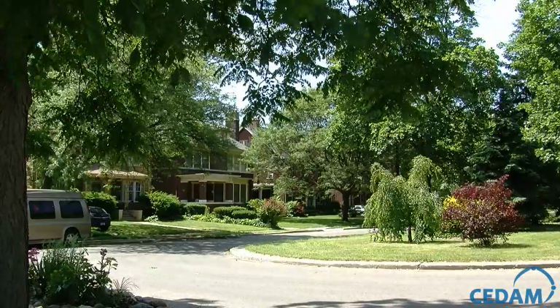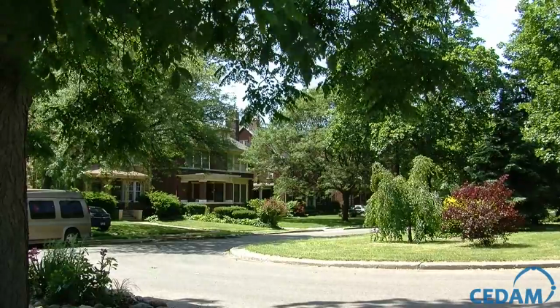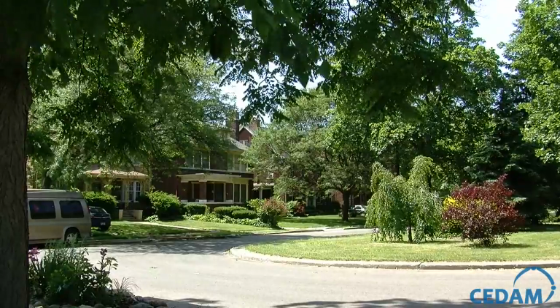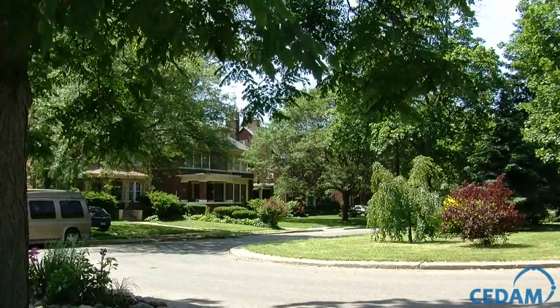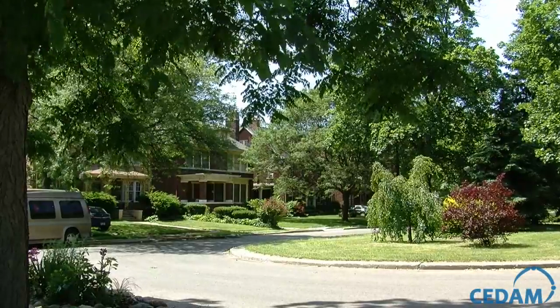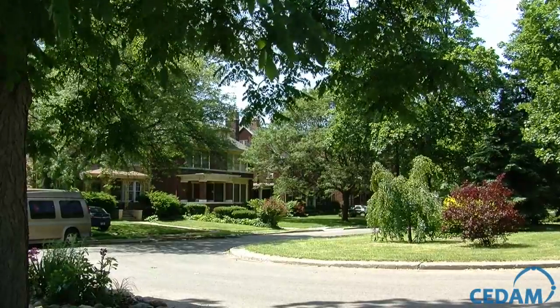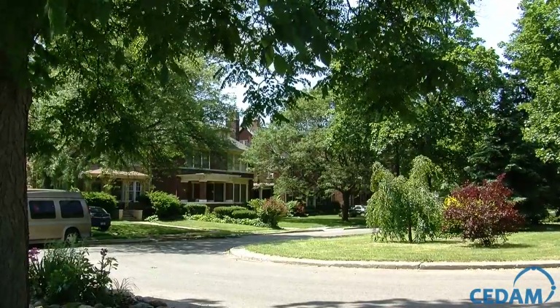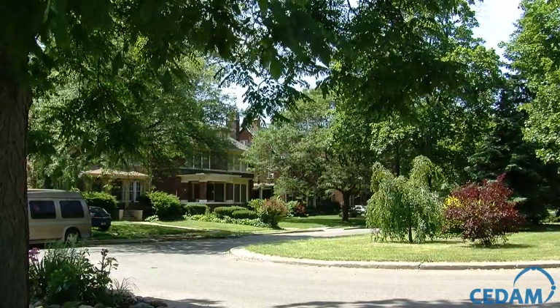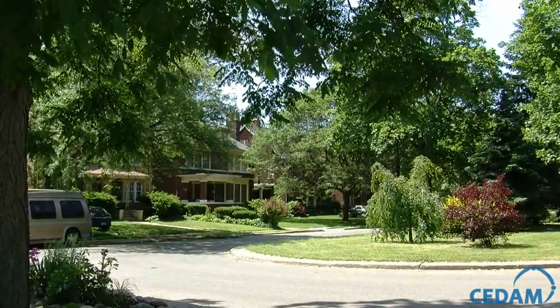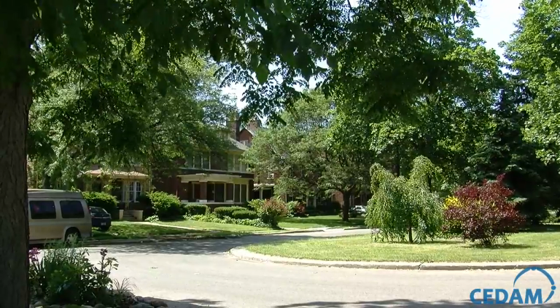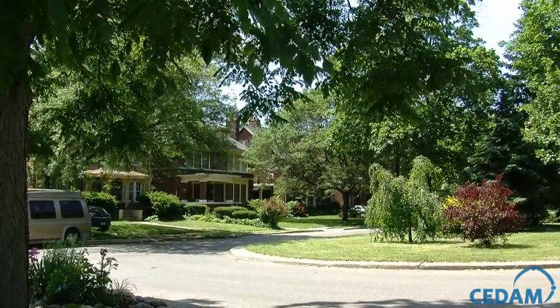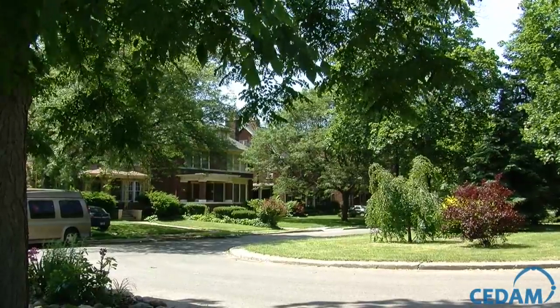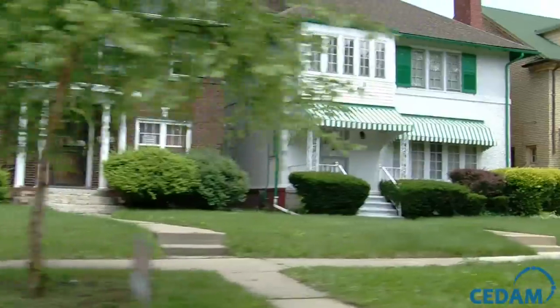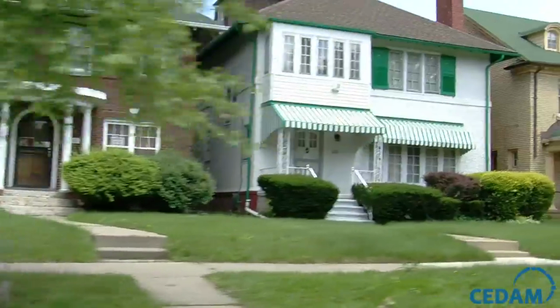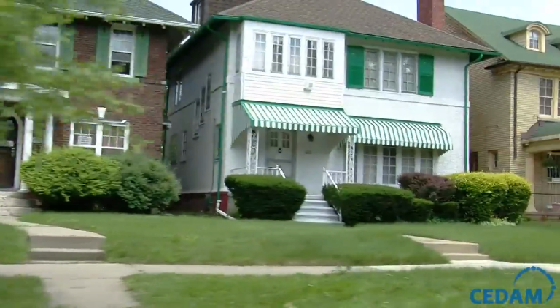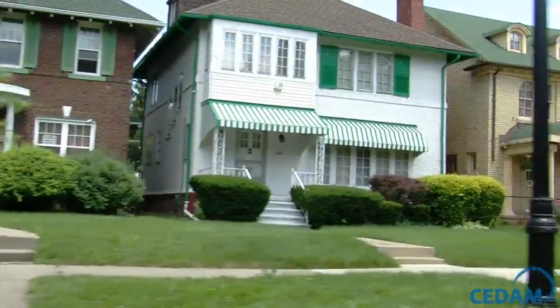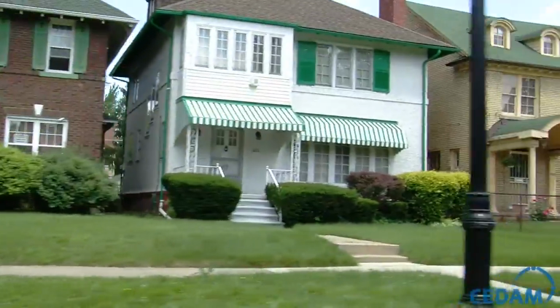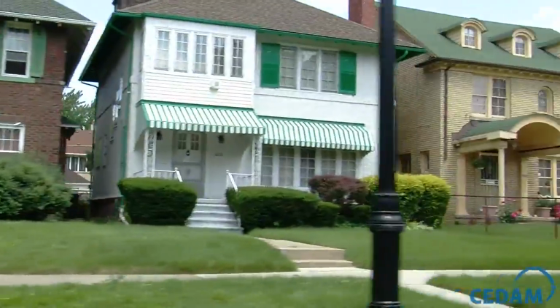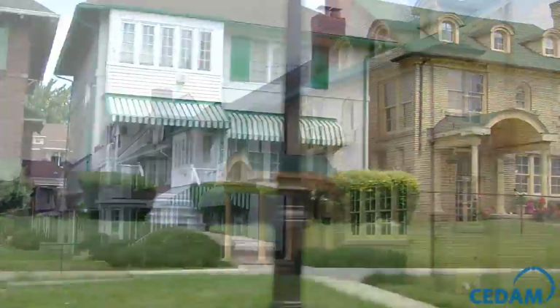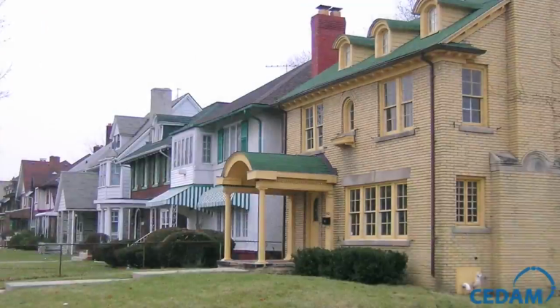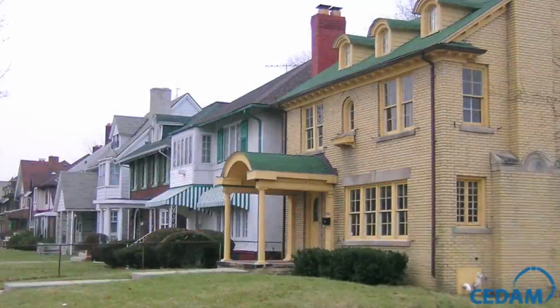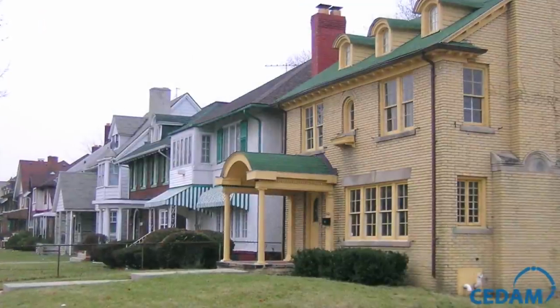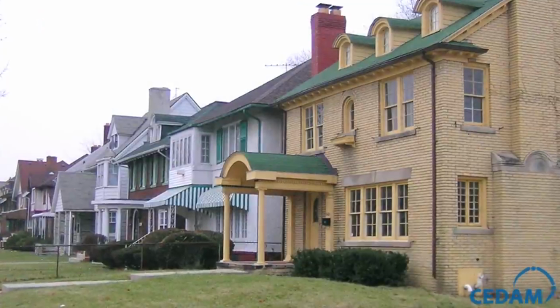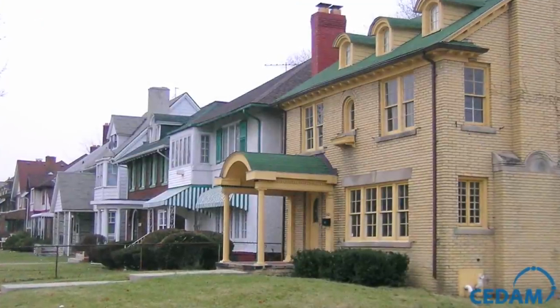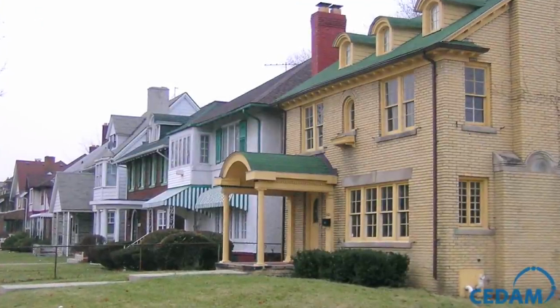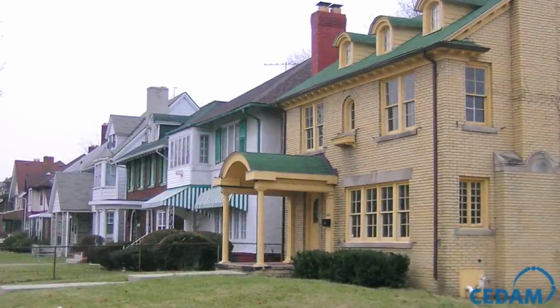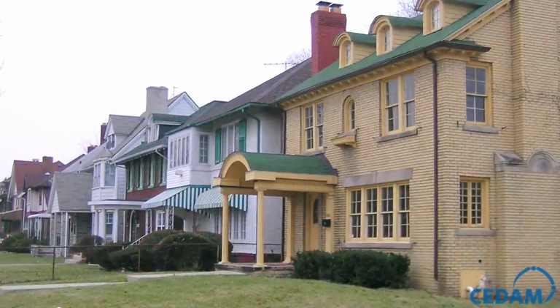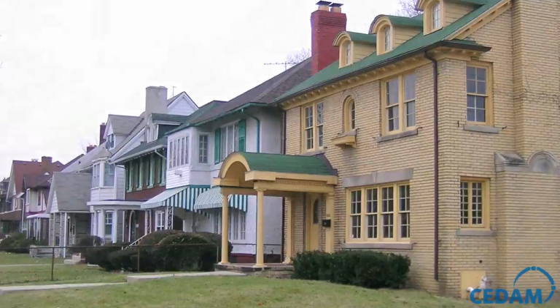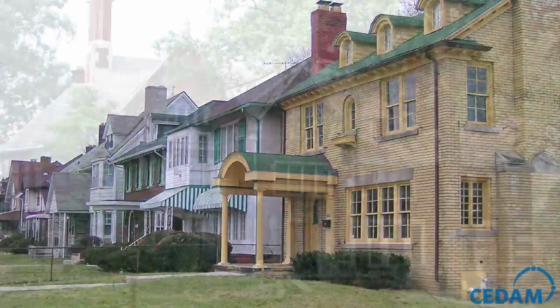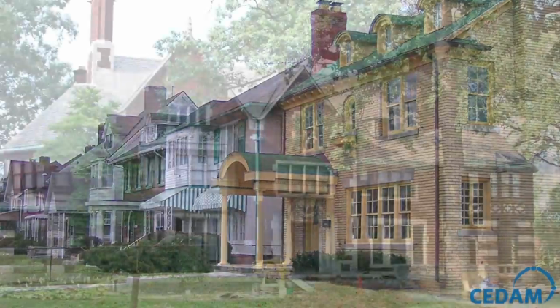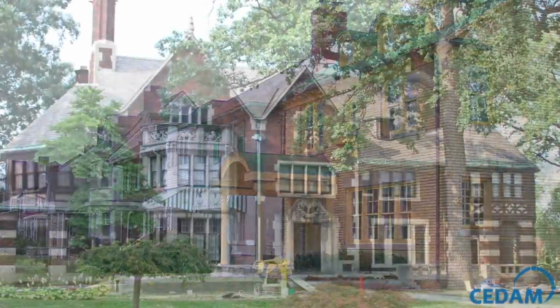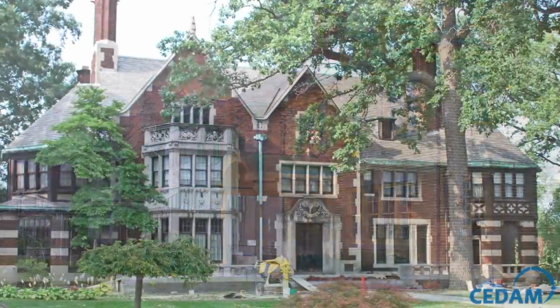You'd have to look really hard to find vacant lots in this neighborhood, and that is a gem in and of itself inside little old Detroit.